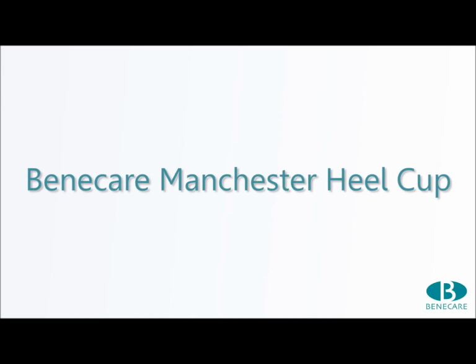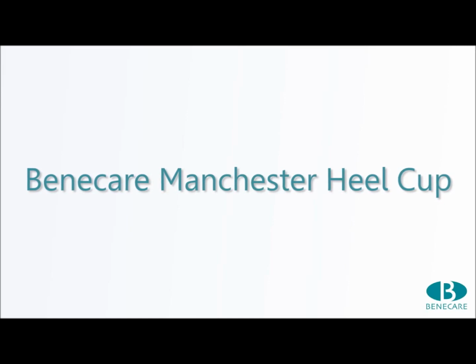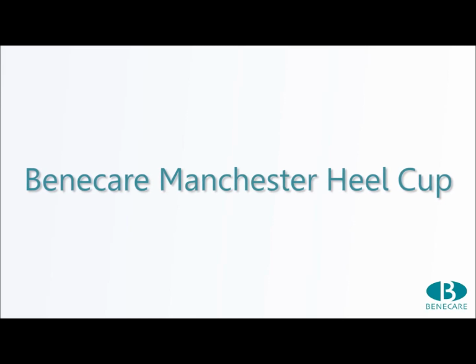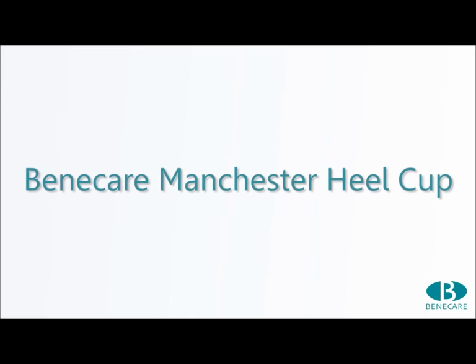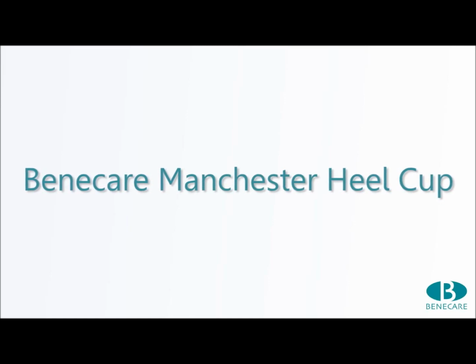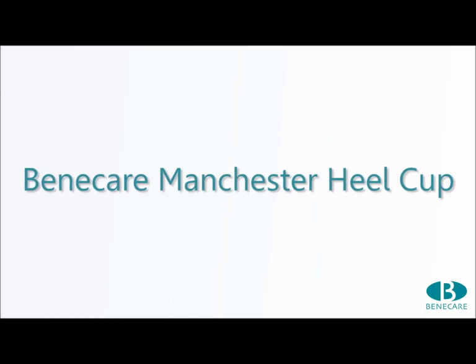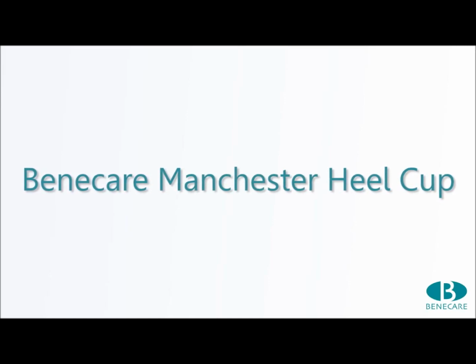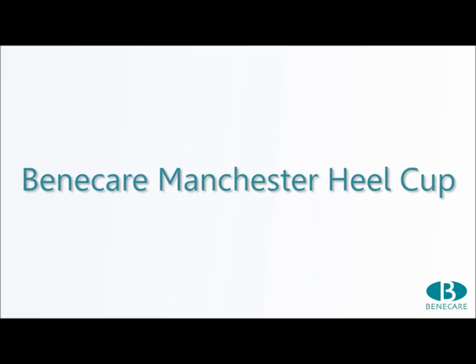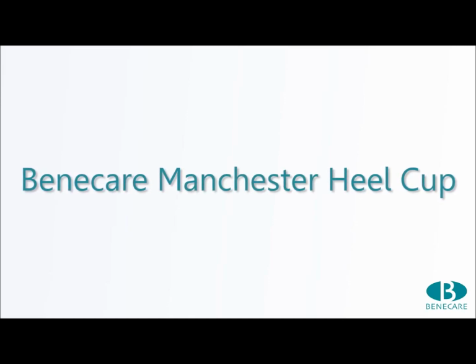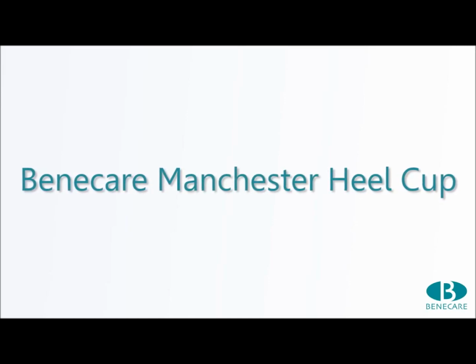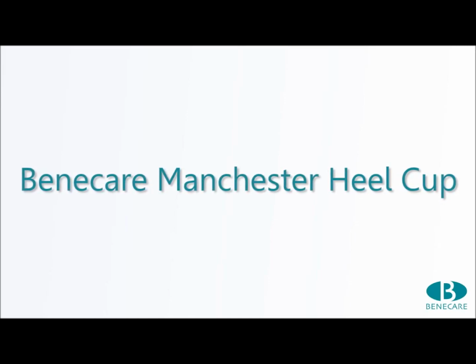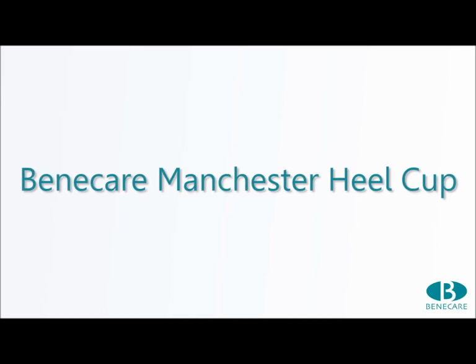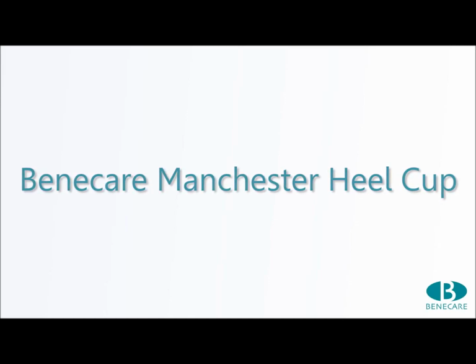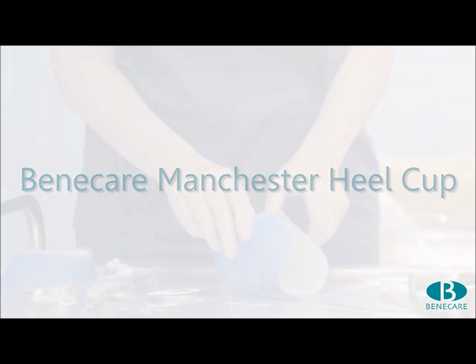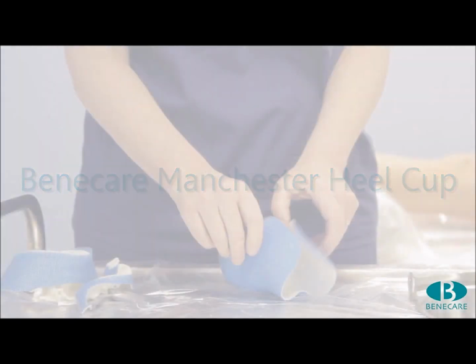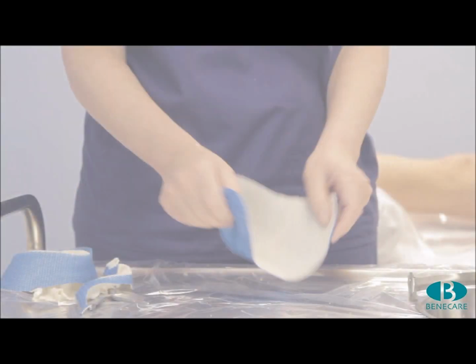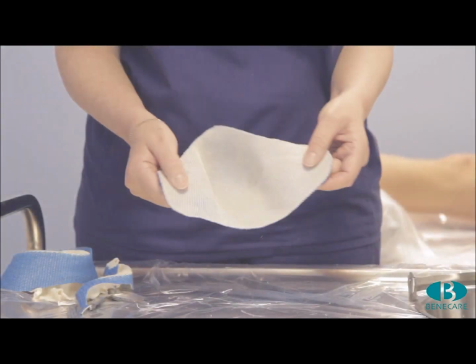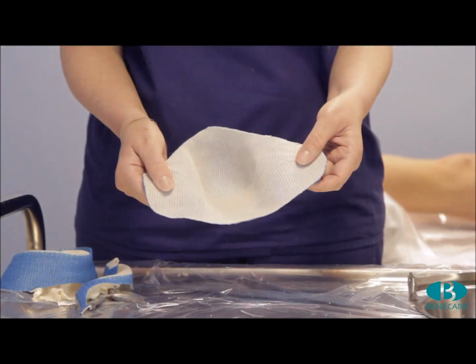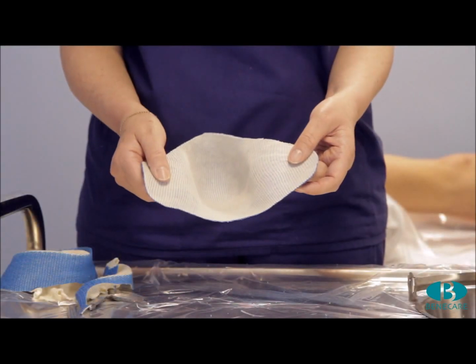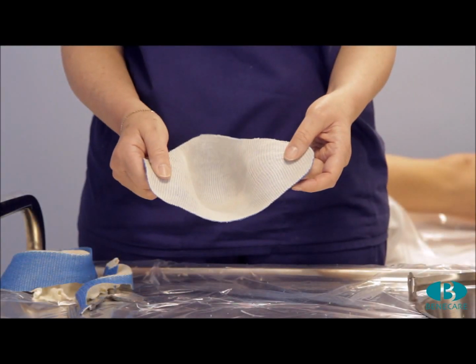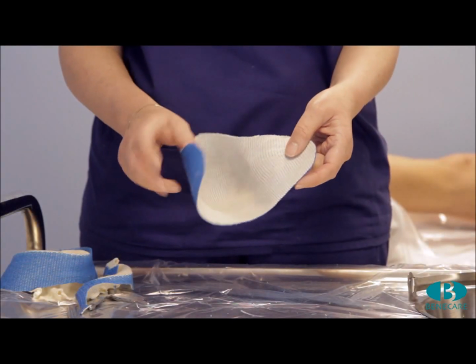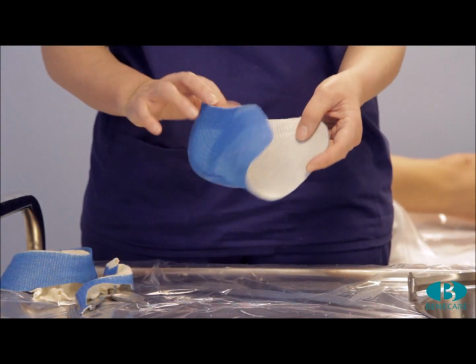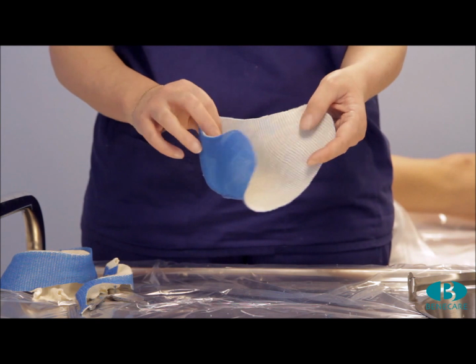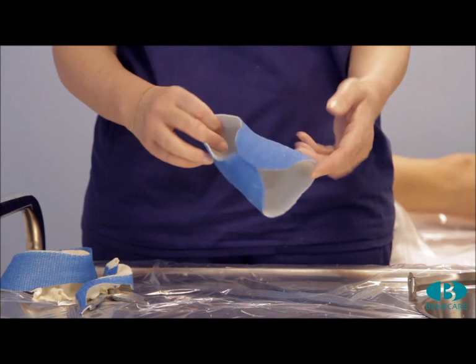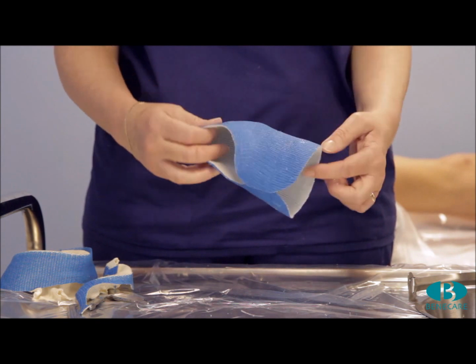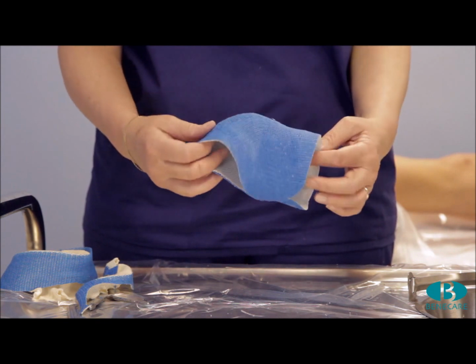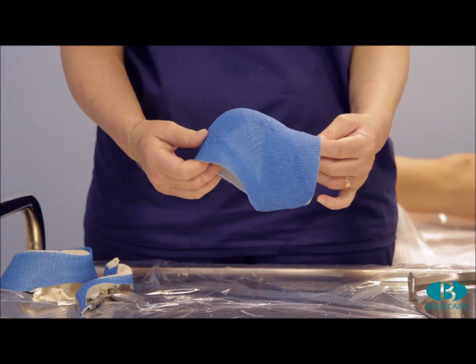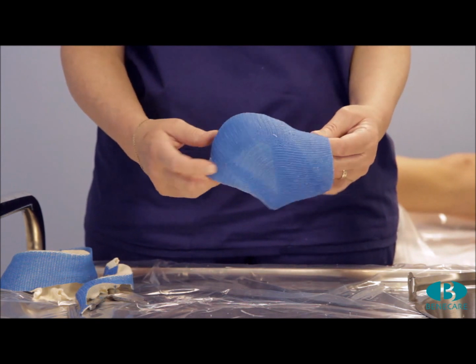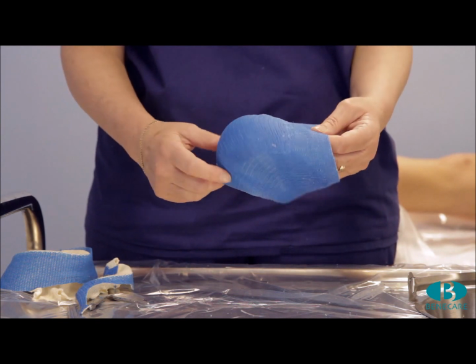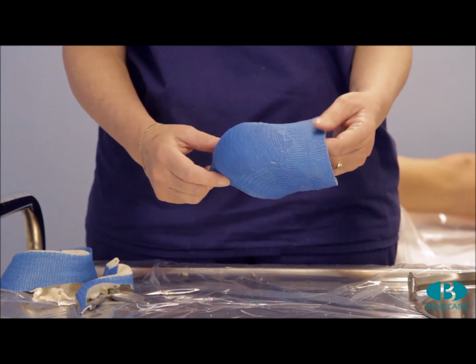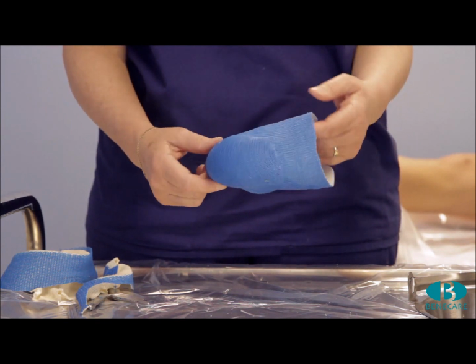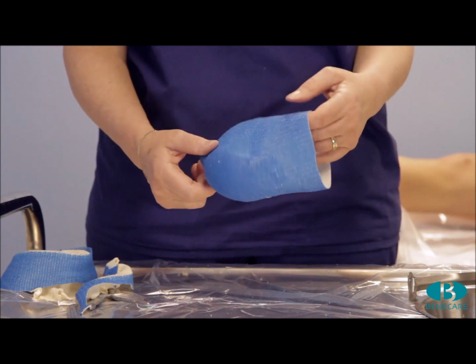Today I am going to apply the Manchester Heel Cup. This is a treatment suitable for diabetic foot ulcers of the heel.